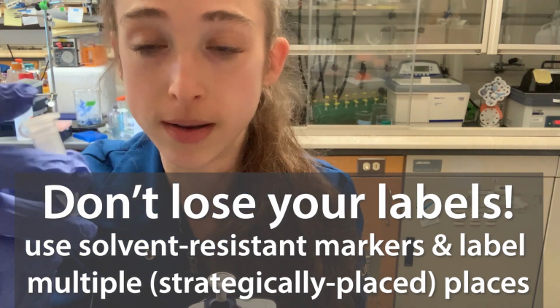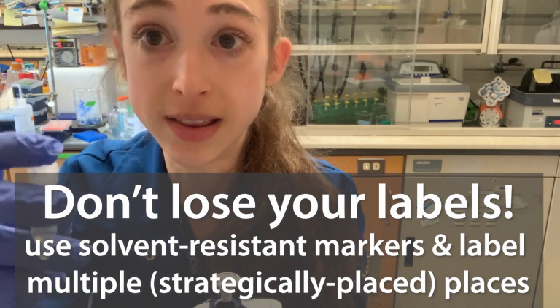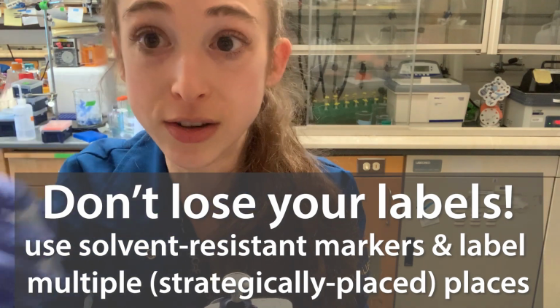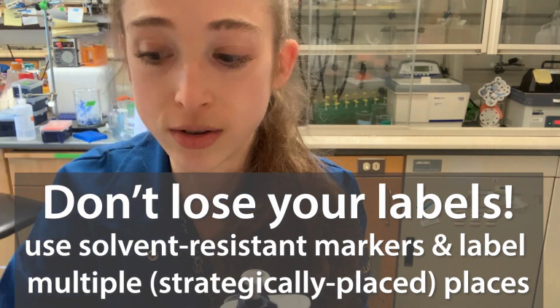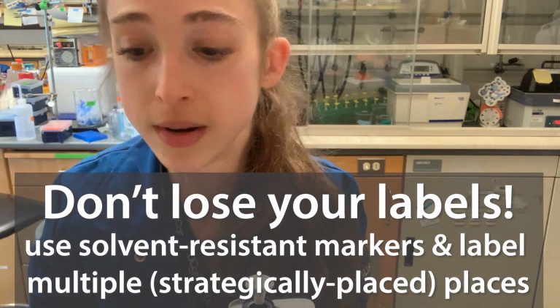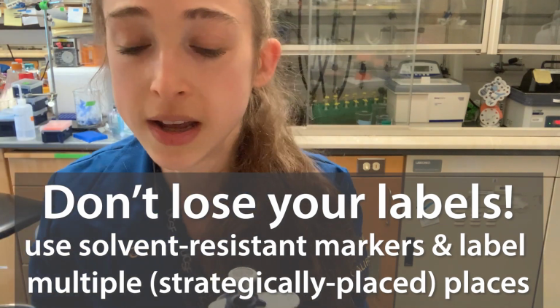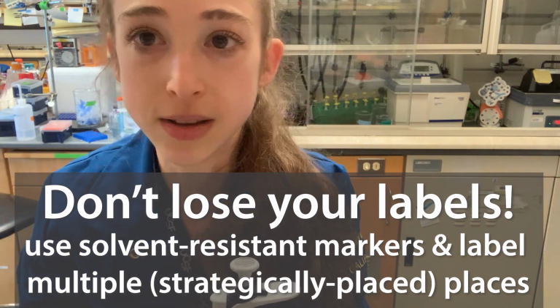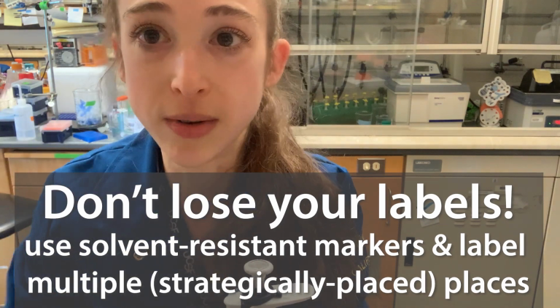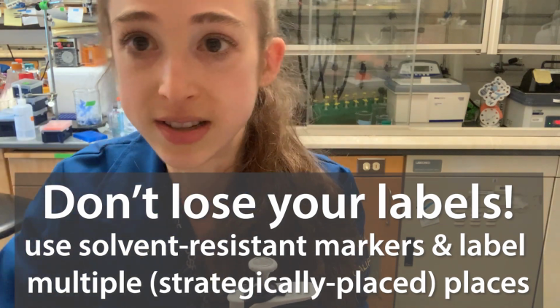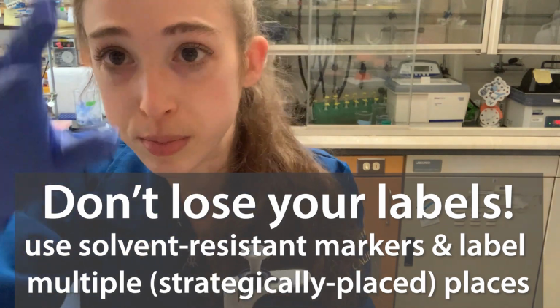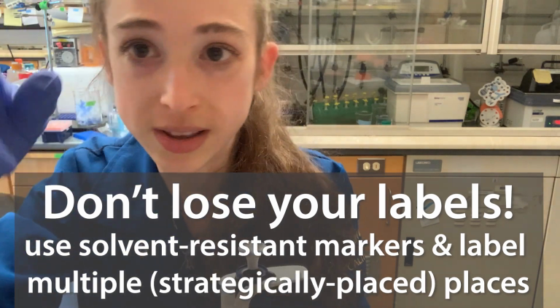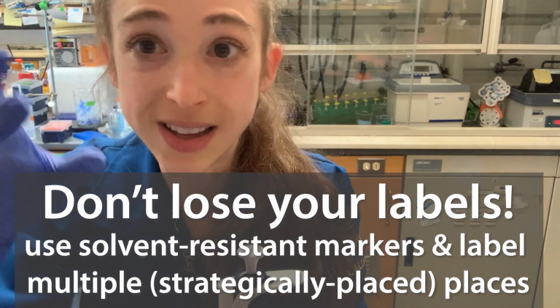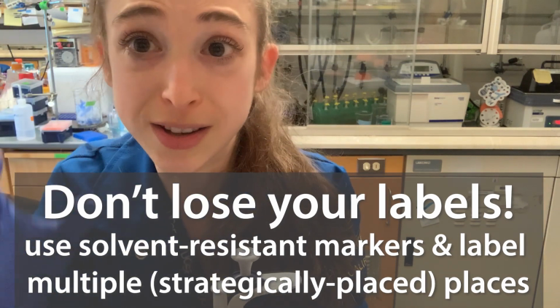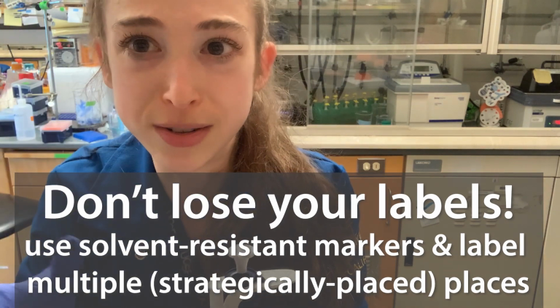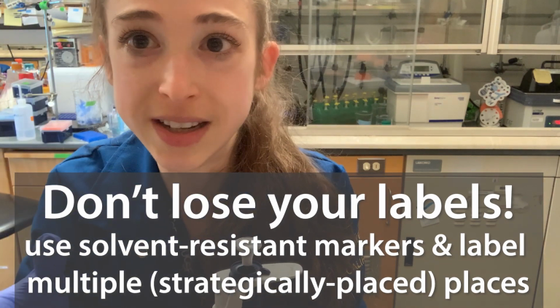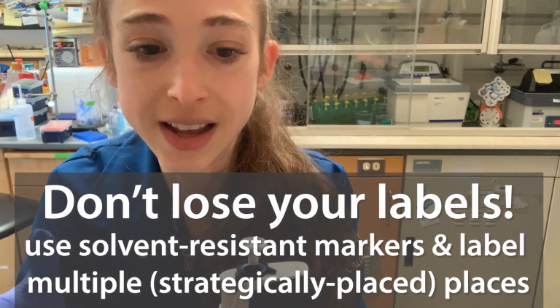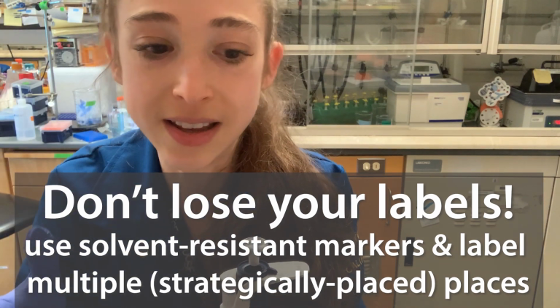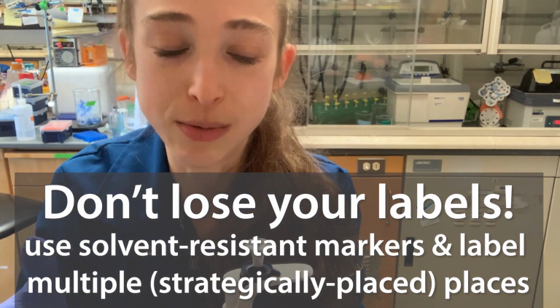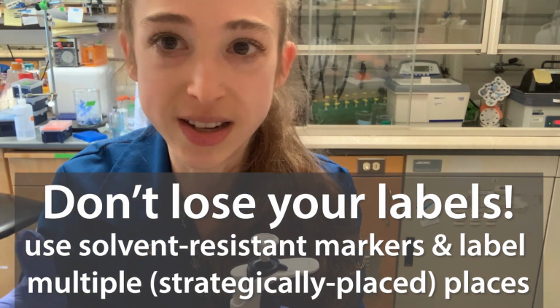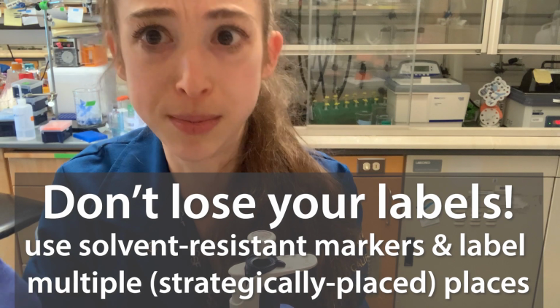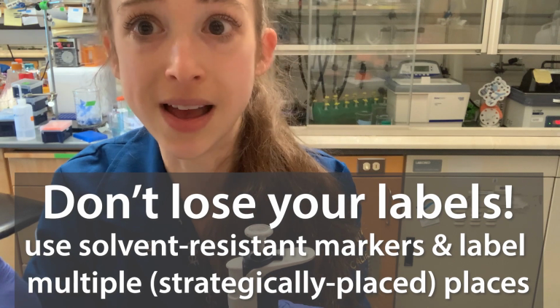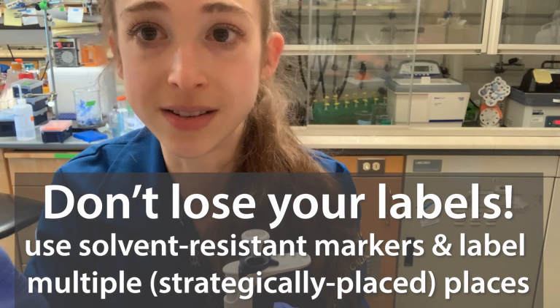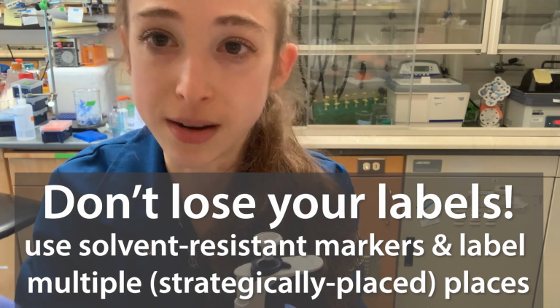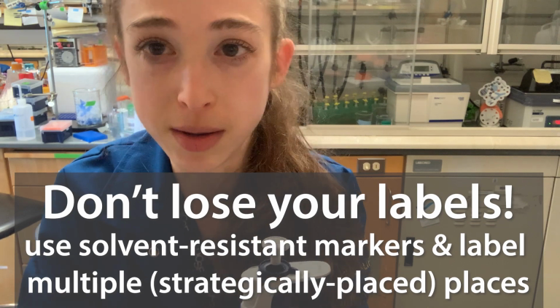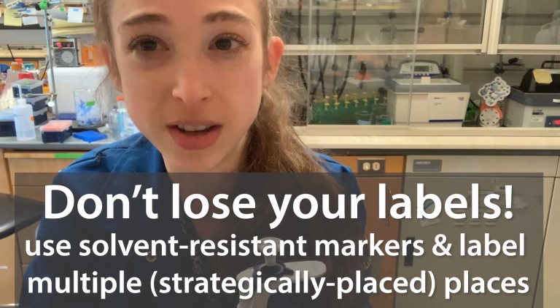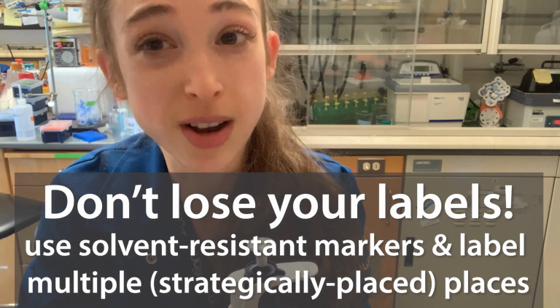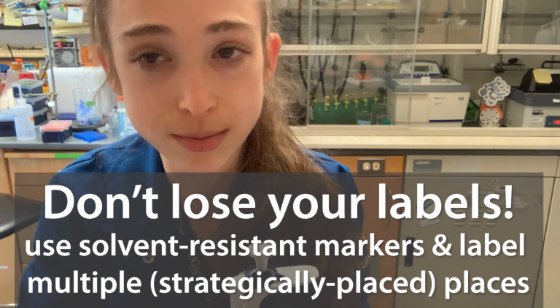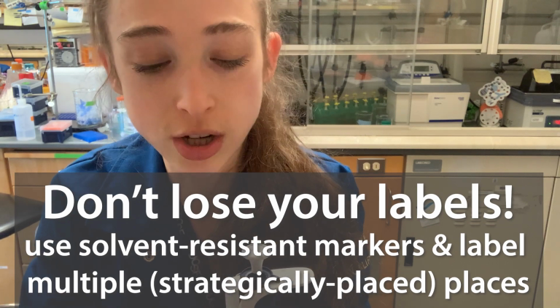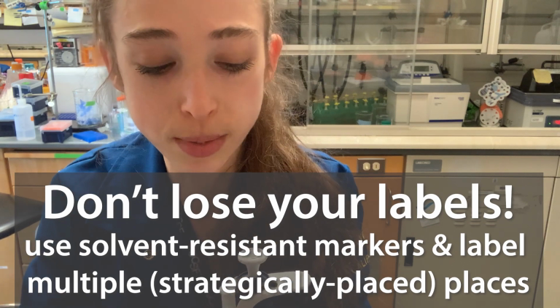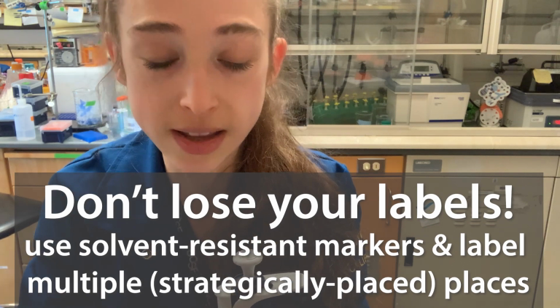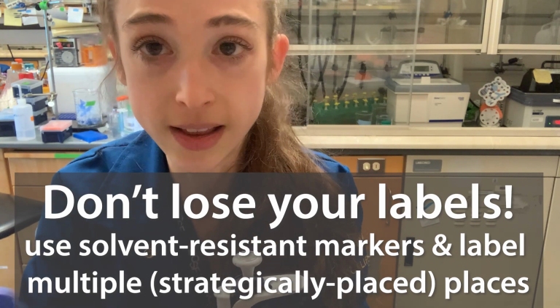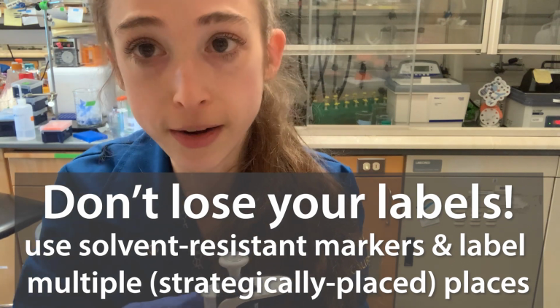Then you end up with your DNA — why is it black? Maybe you've got some Sharpie in there.